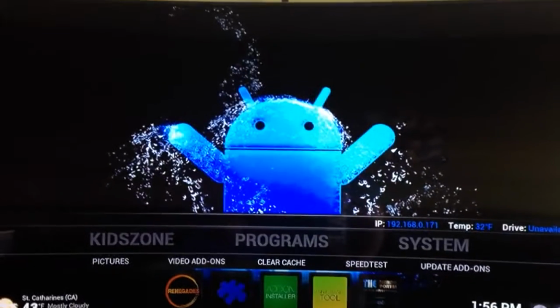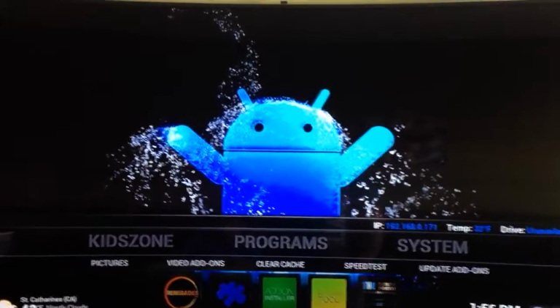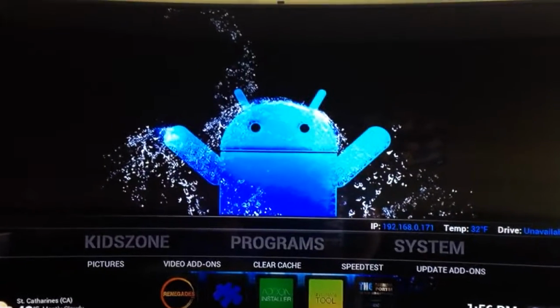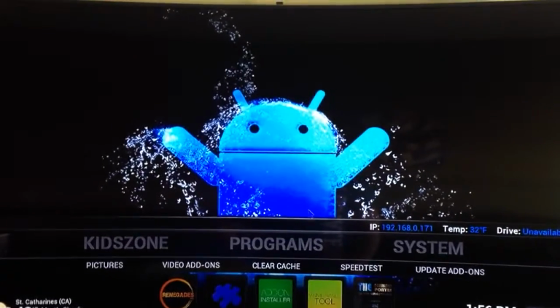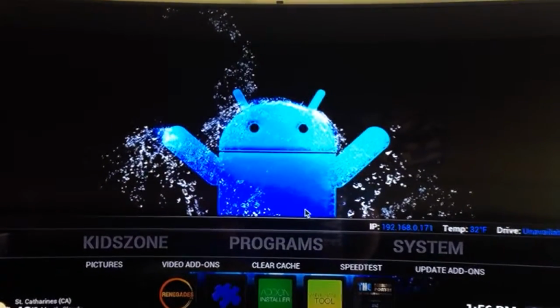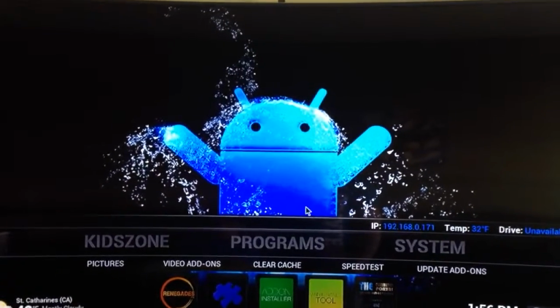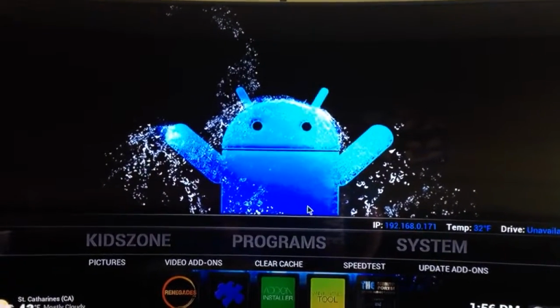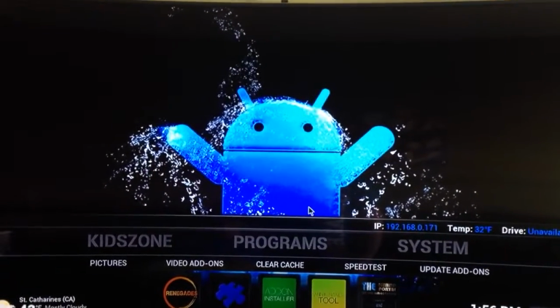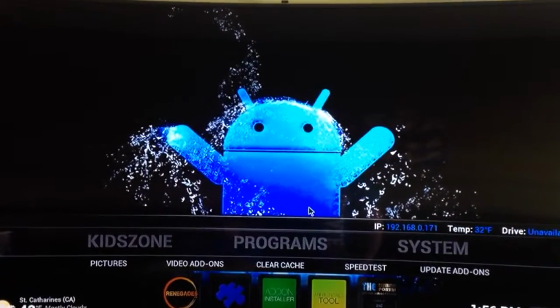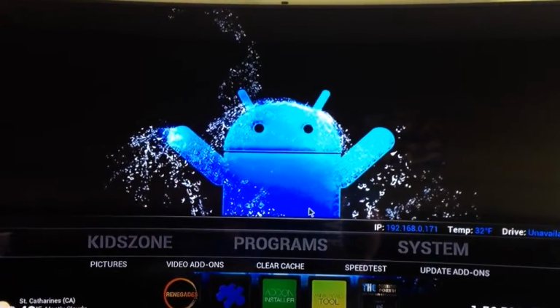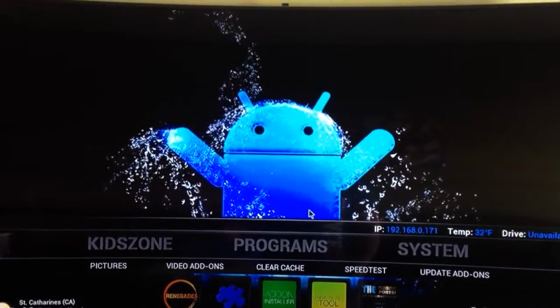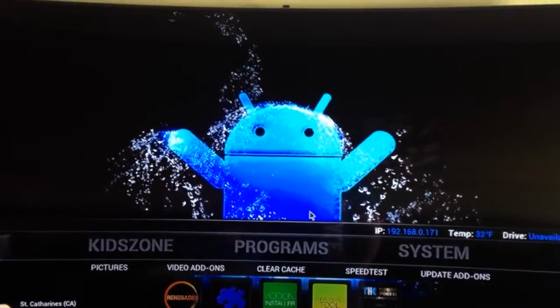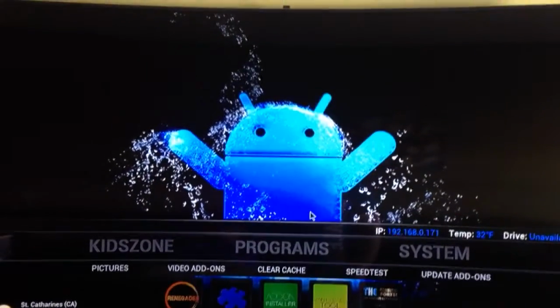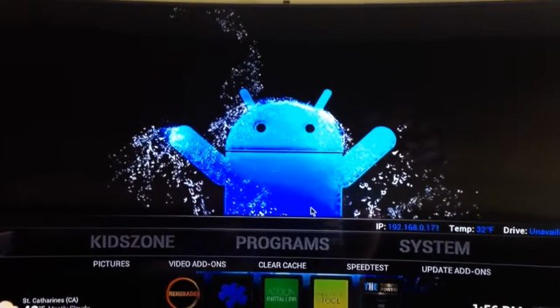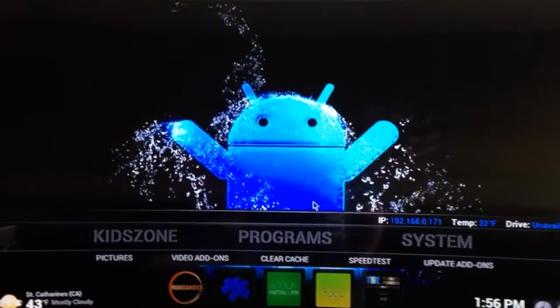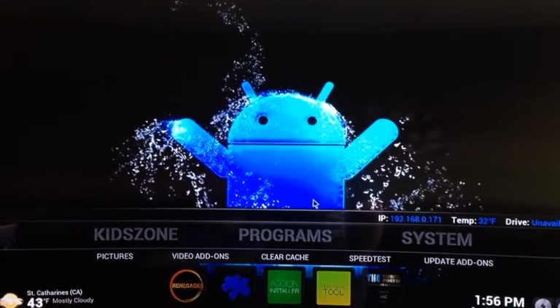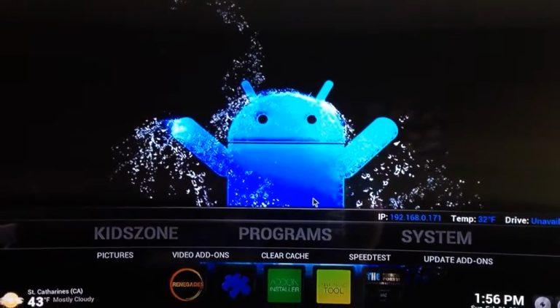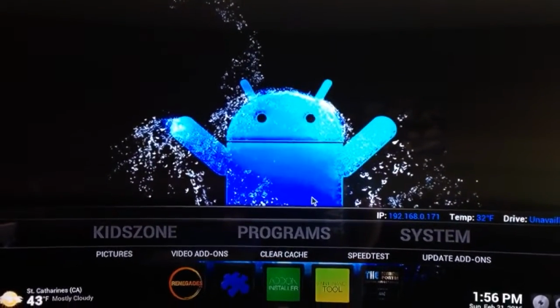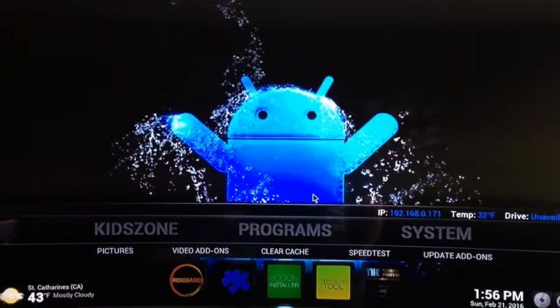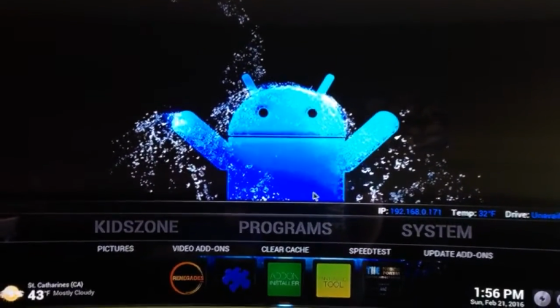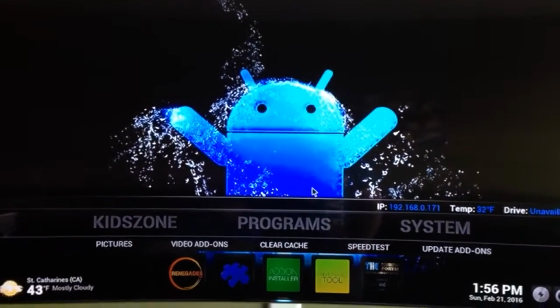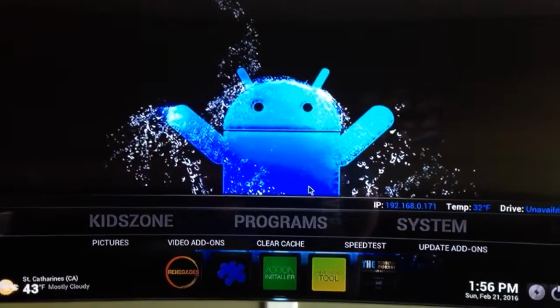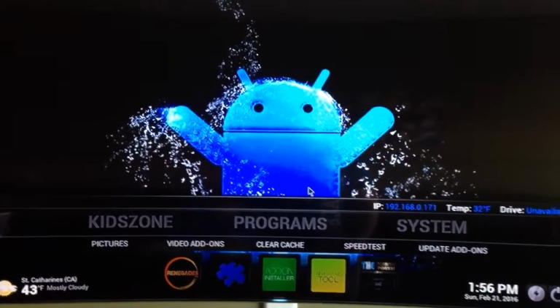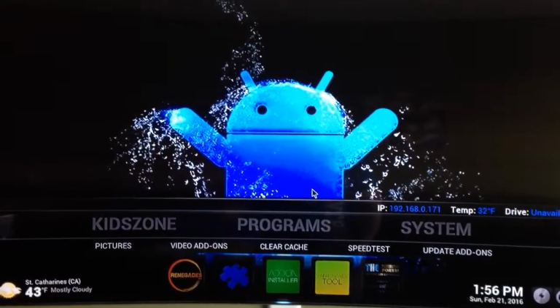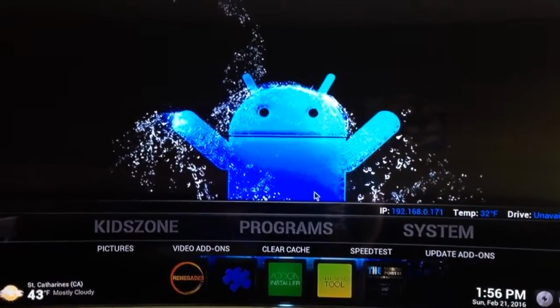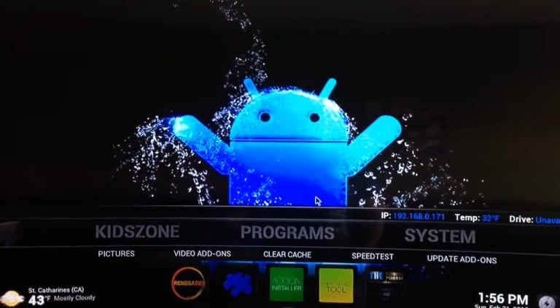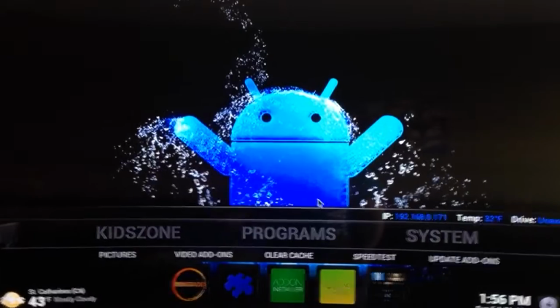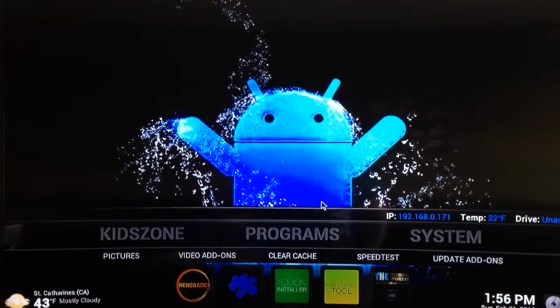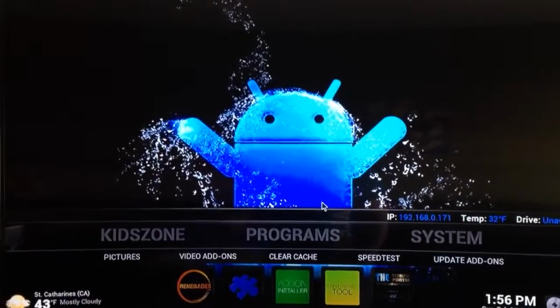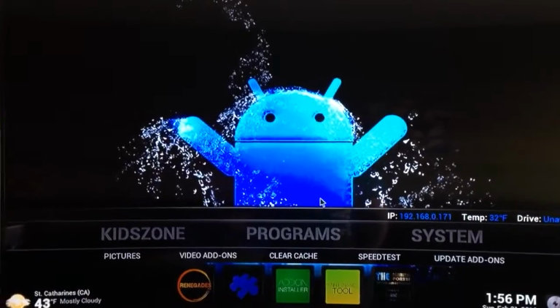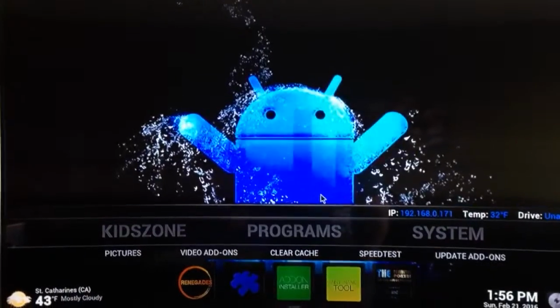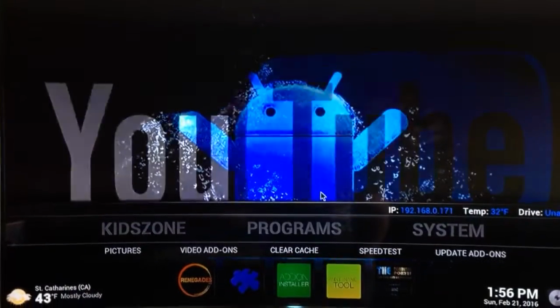Hi guys, I'm not too sure if you guys found out yet, but Genesis is completely dead. You can no longer use it.